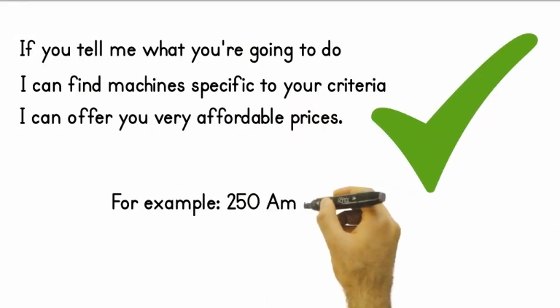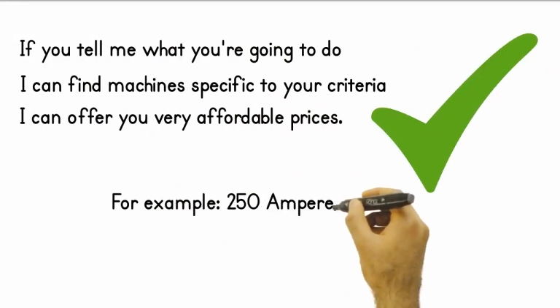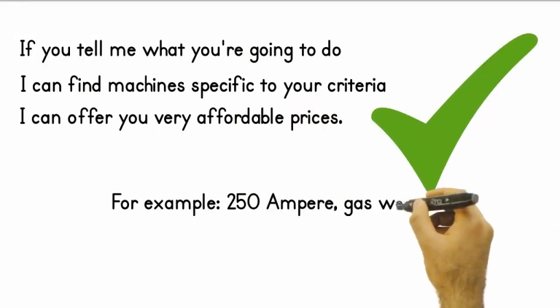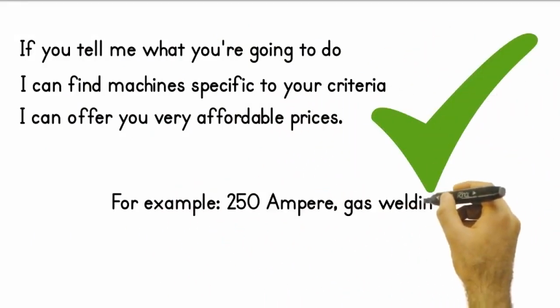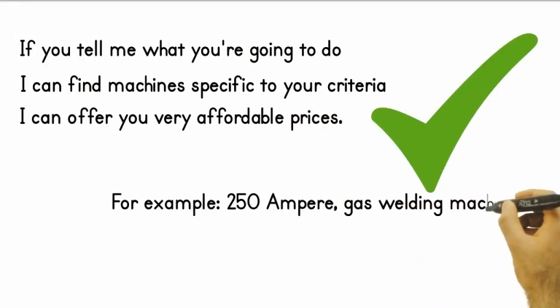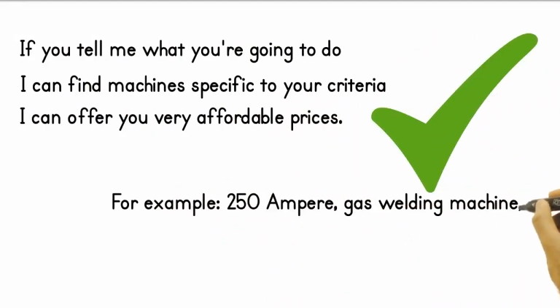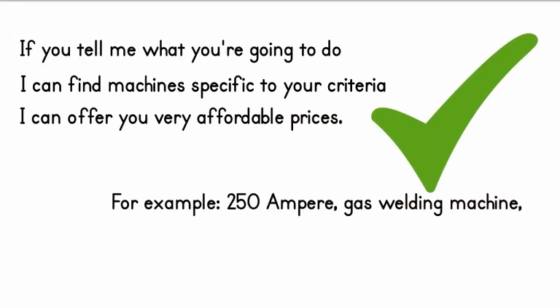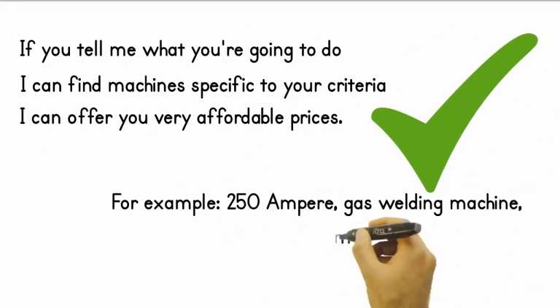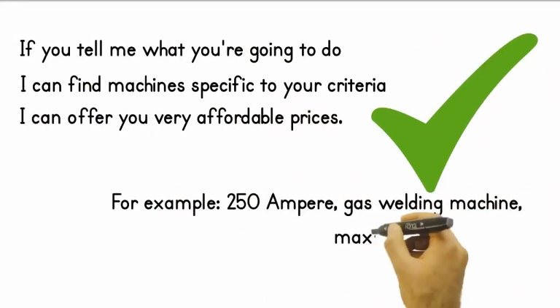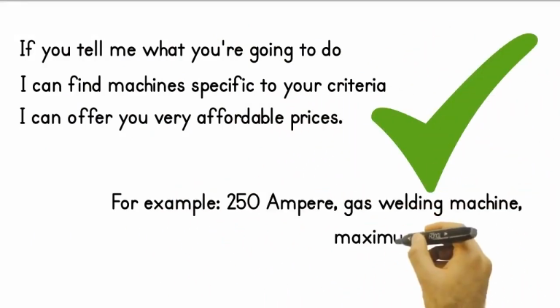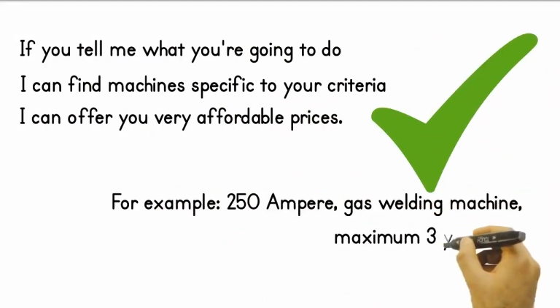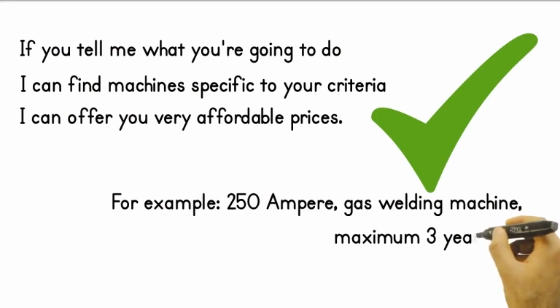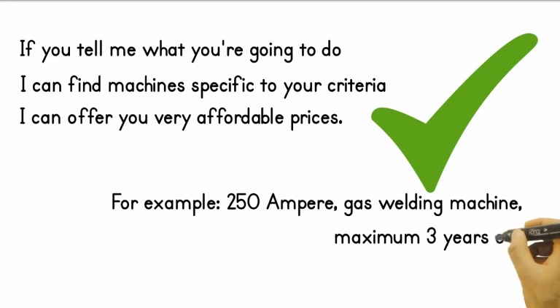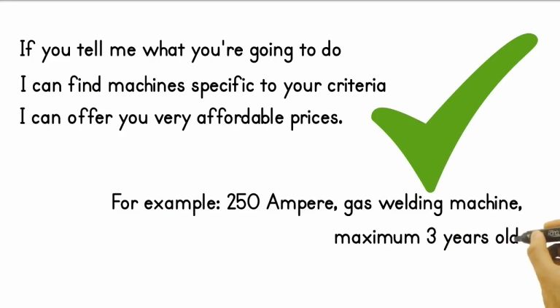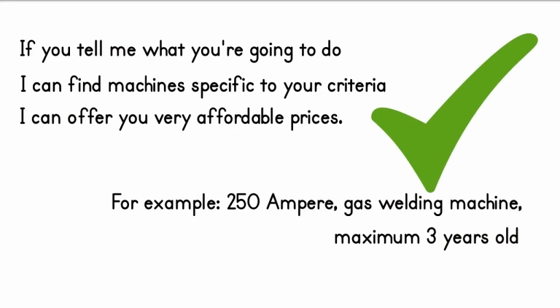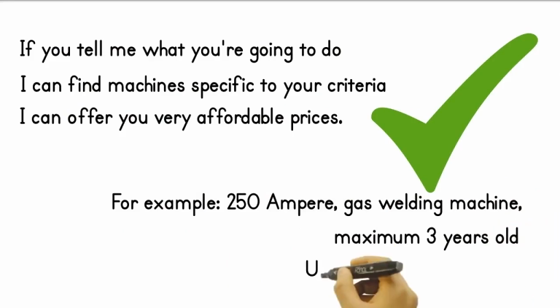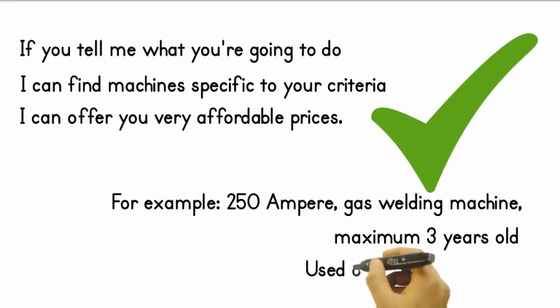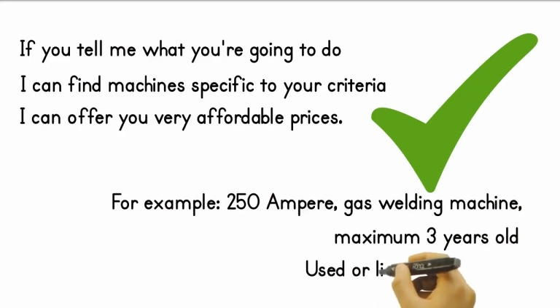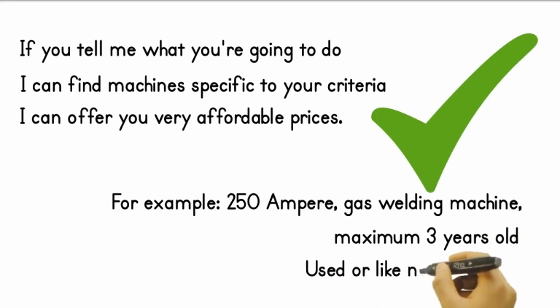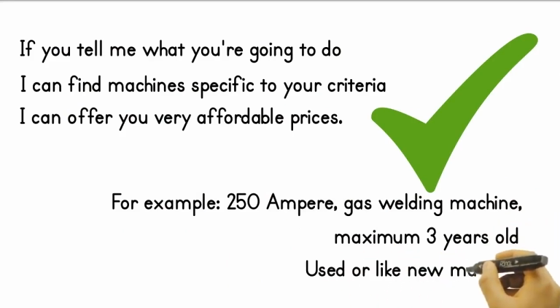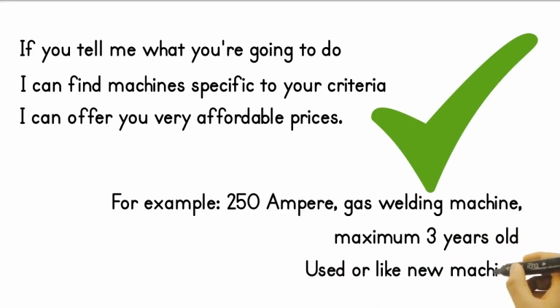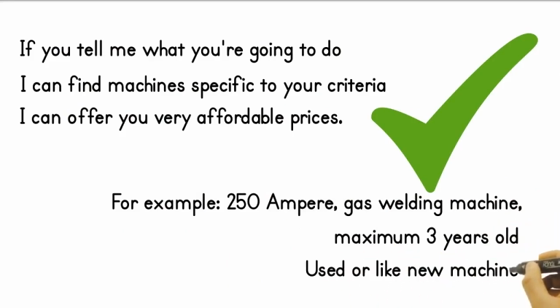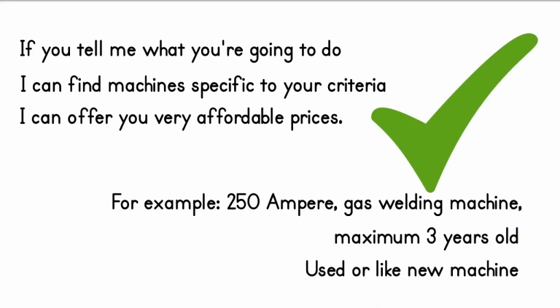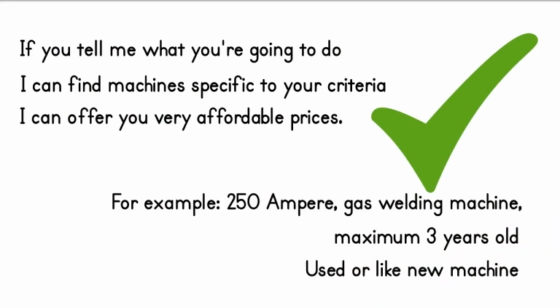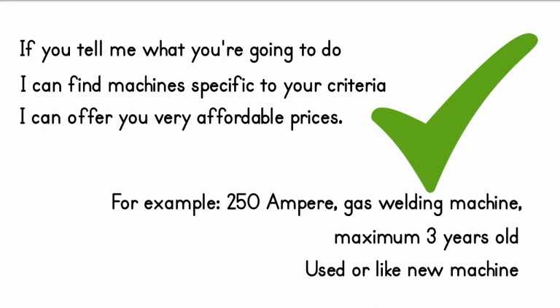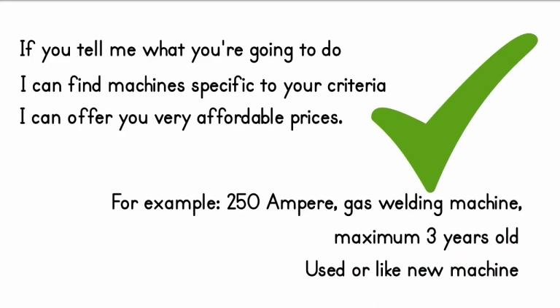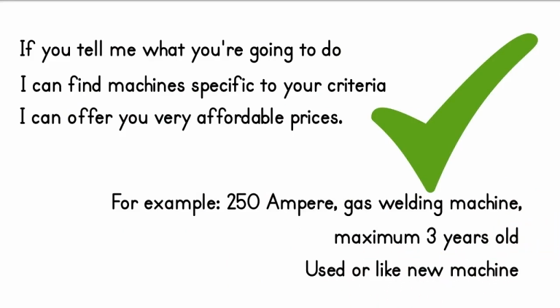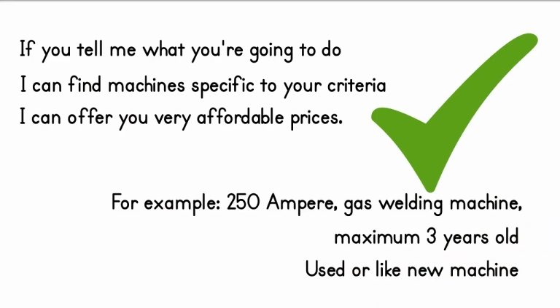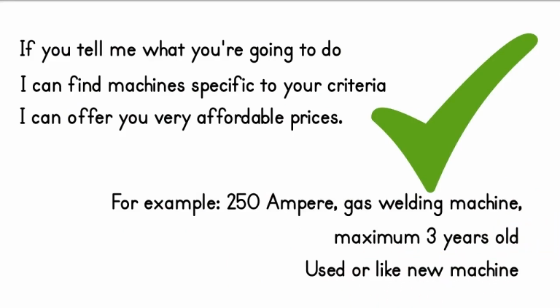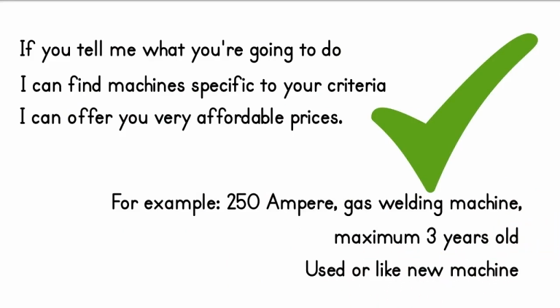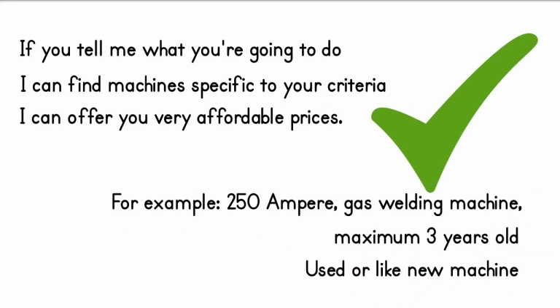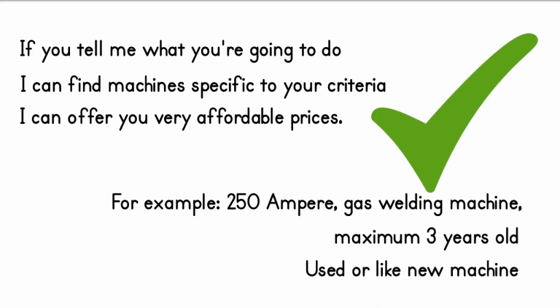For example: 250 ampere, gas metal, maximum 3 years old — second-hand or new machine.